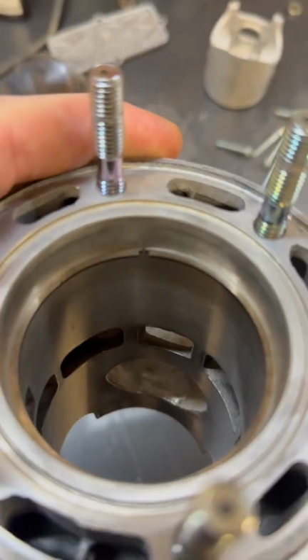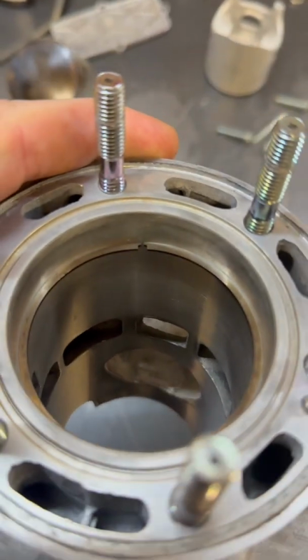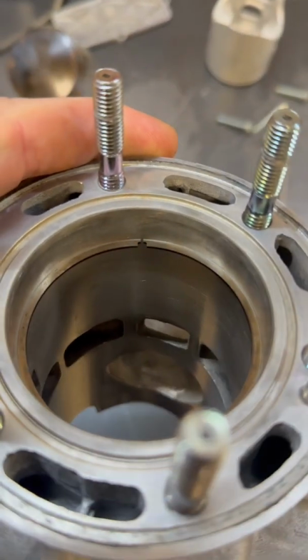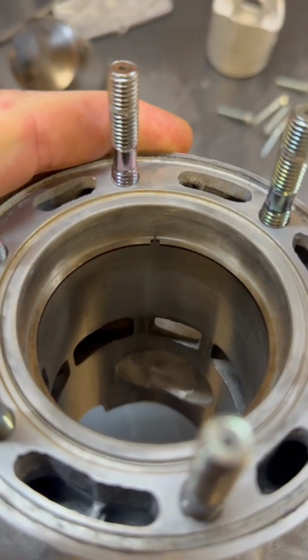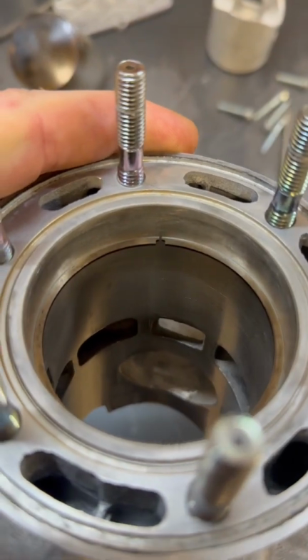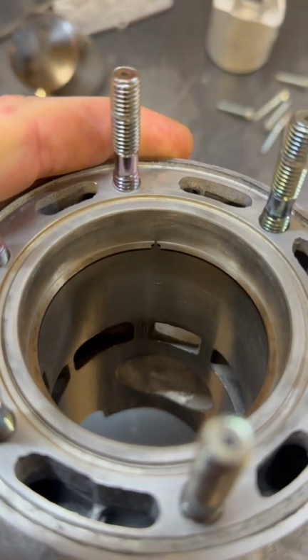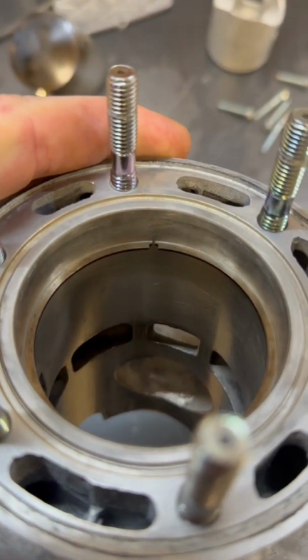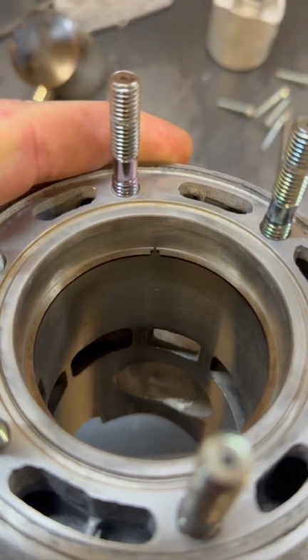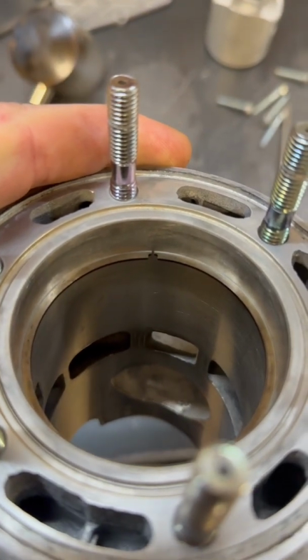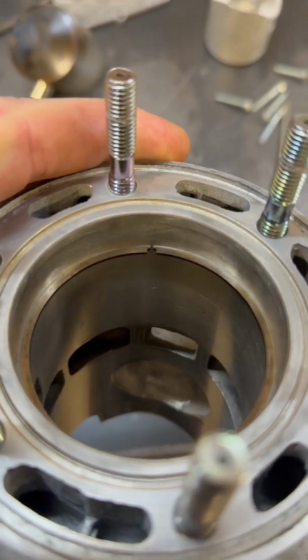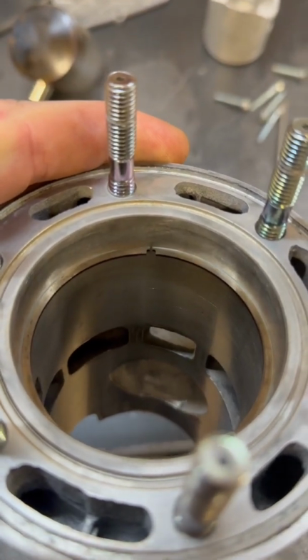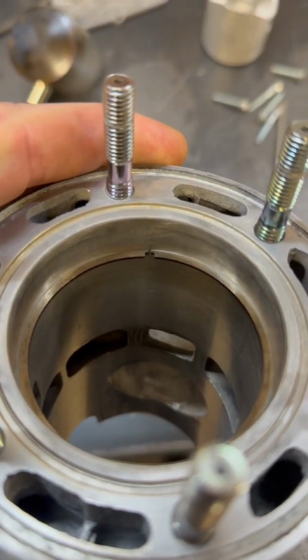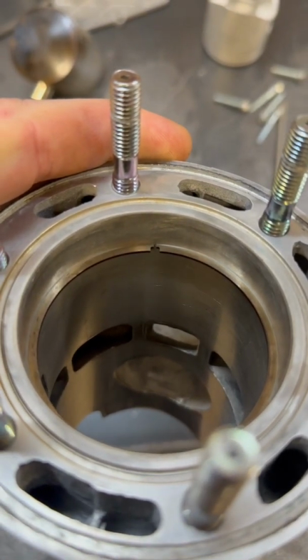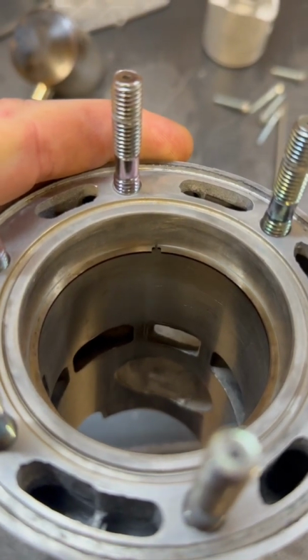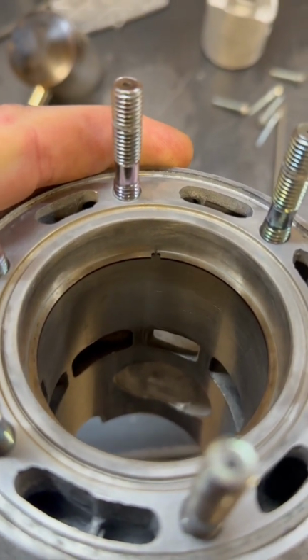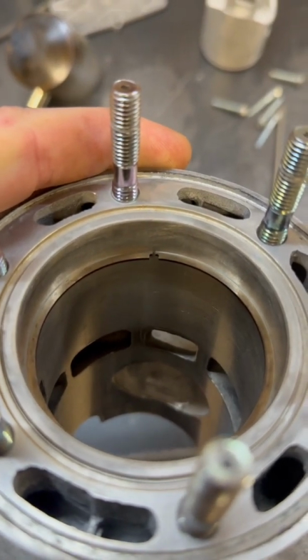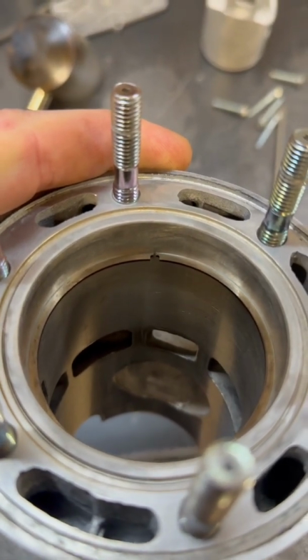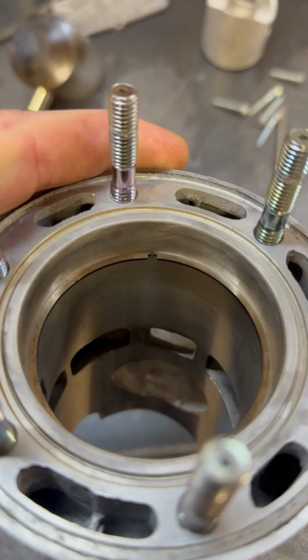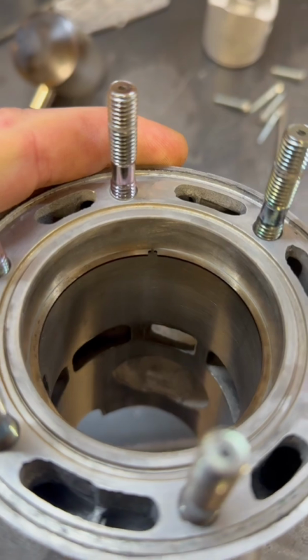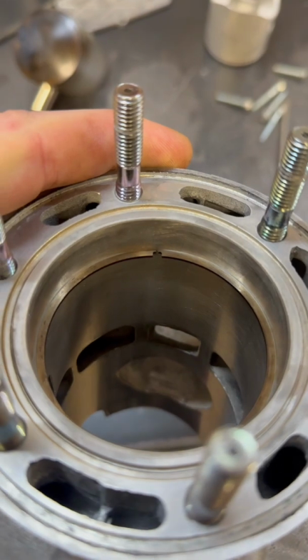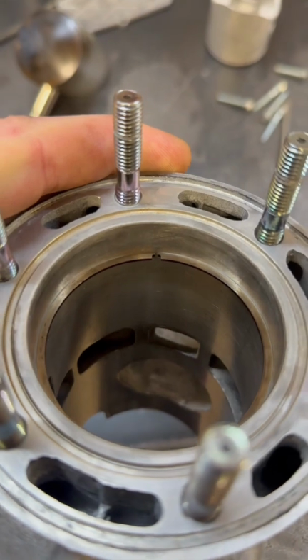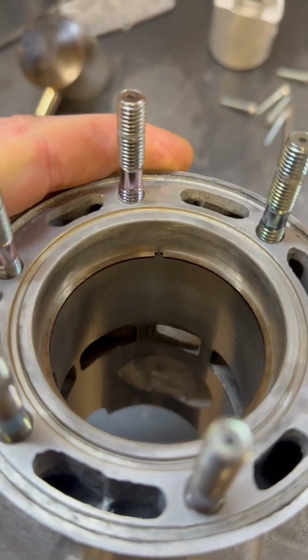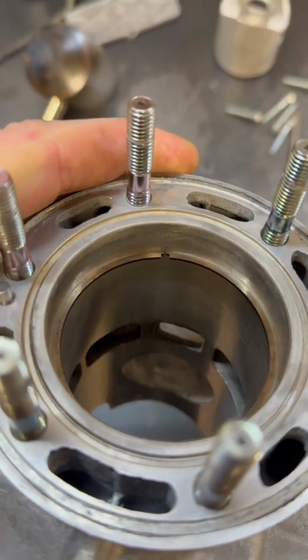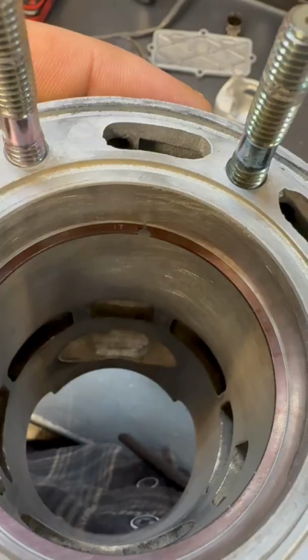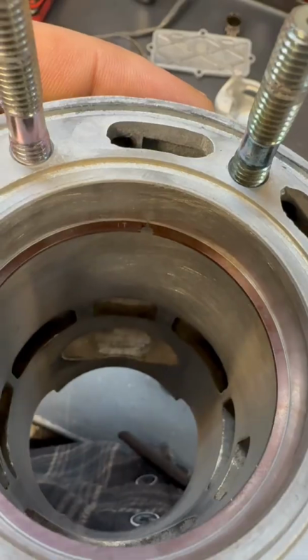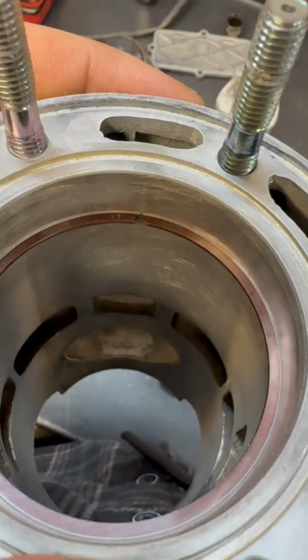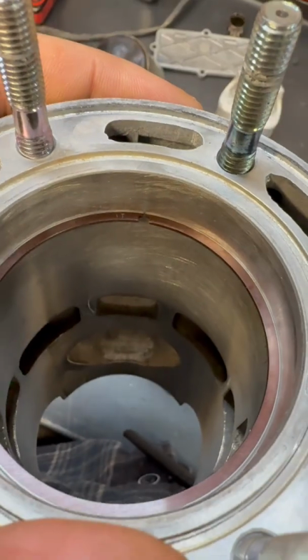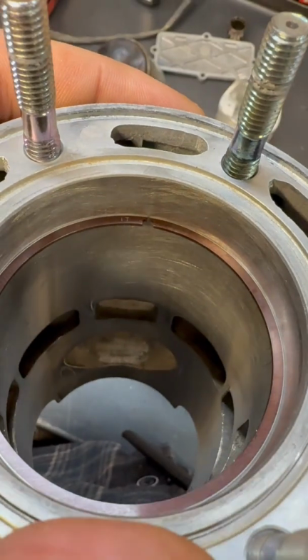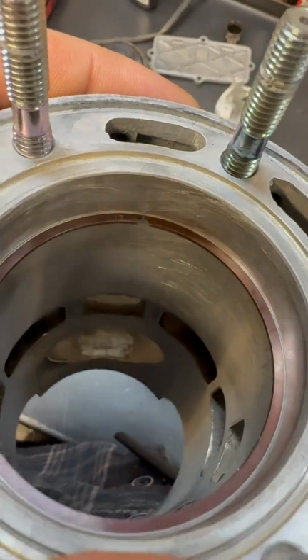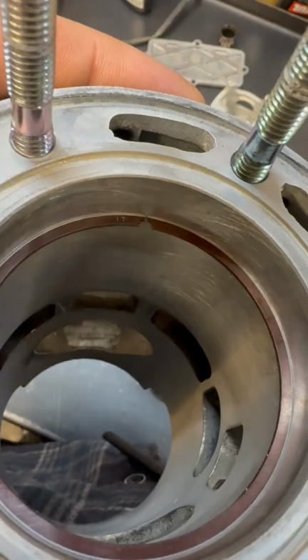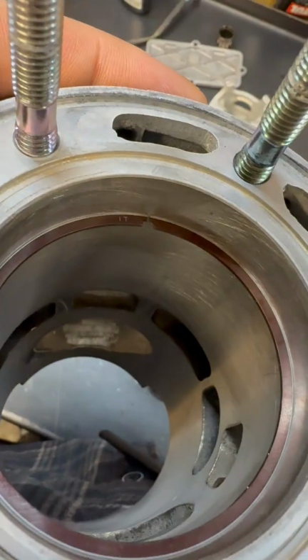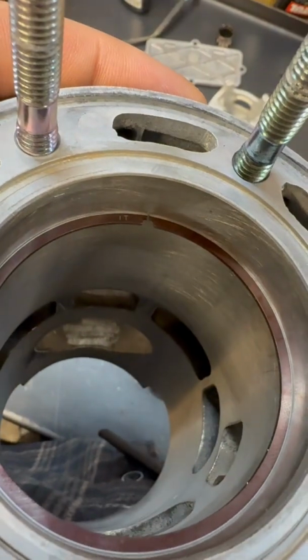I don't even have feeler gauges that are going to be that big — that is like almost a millimeter, that's over 30 thou right there on the old ring. So now I've got my new ring set up in there.